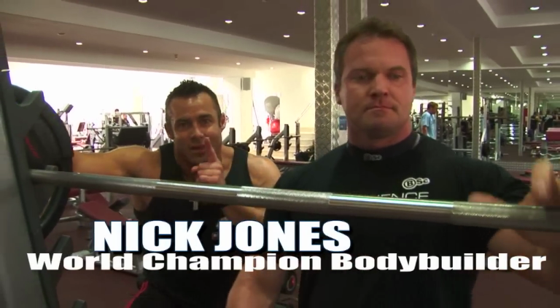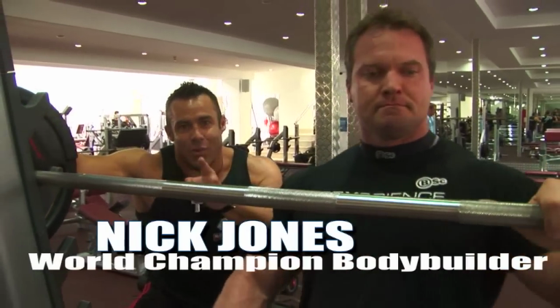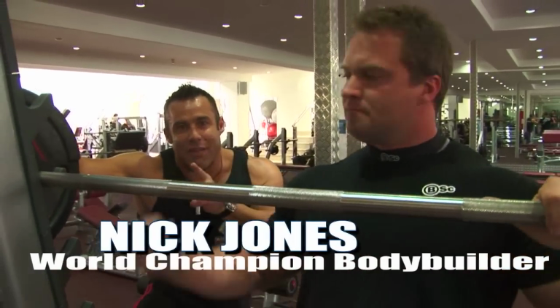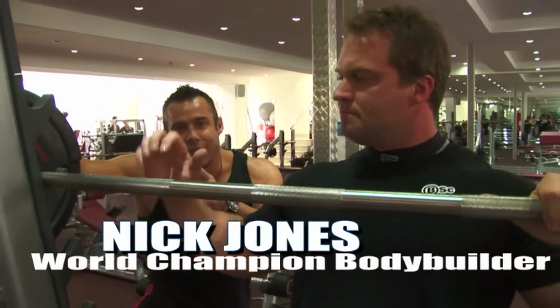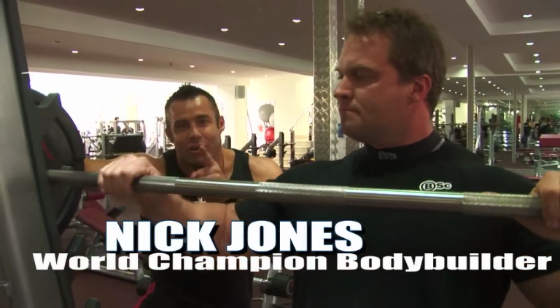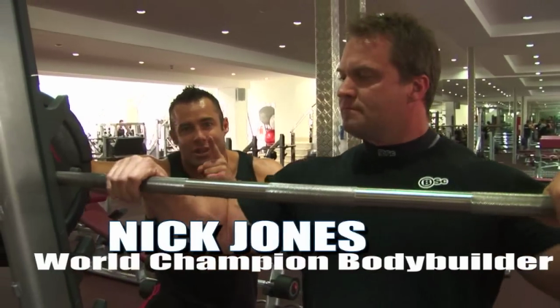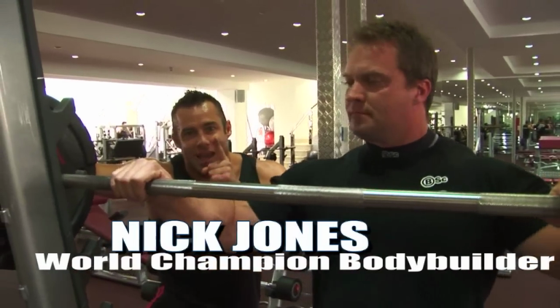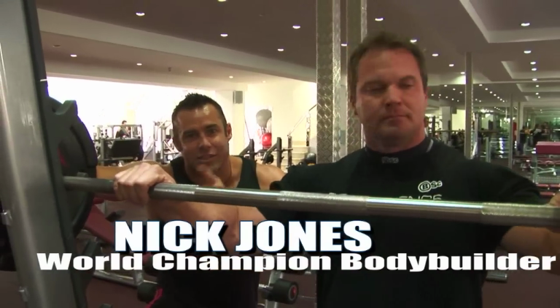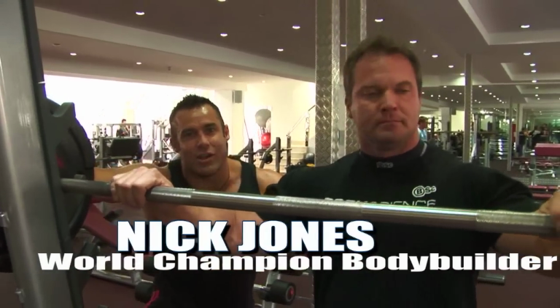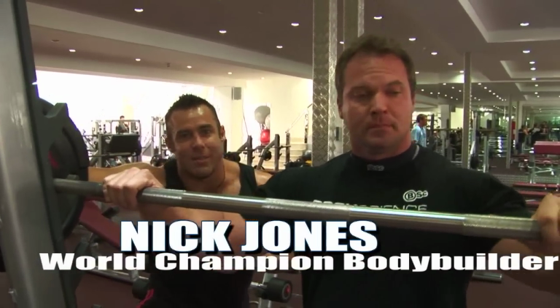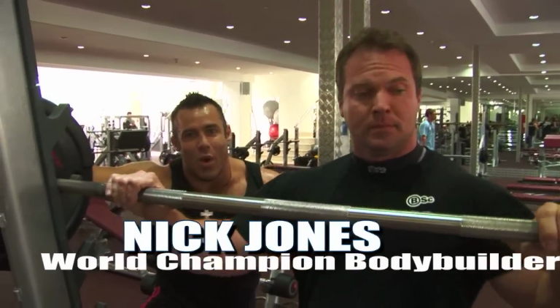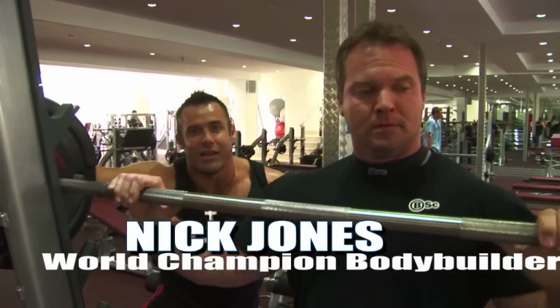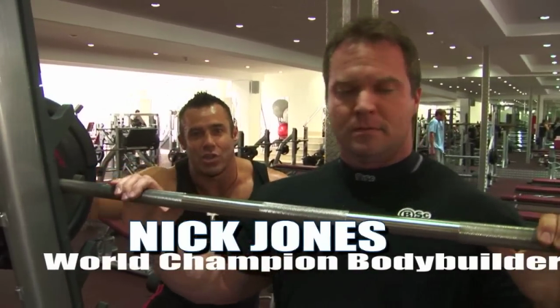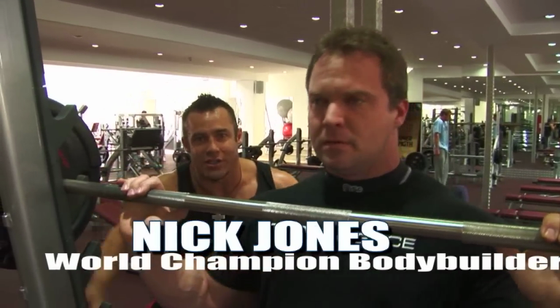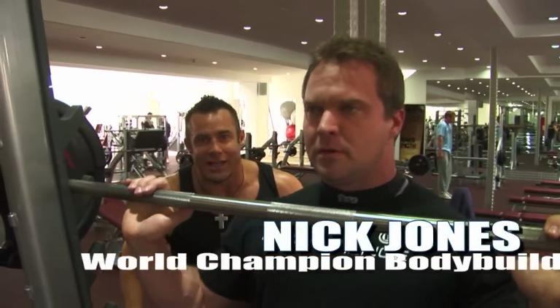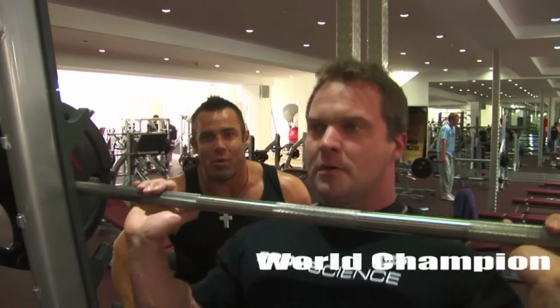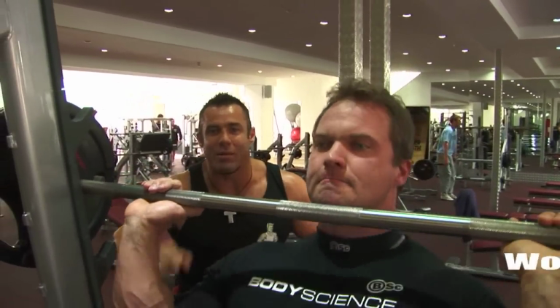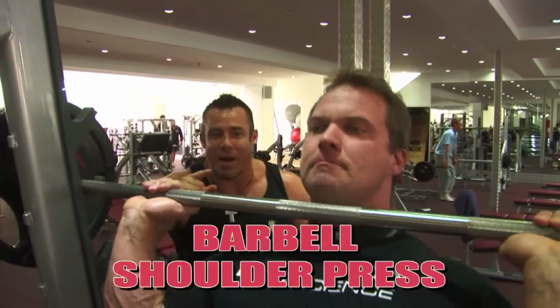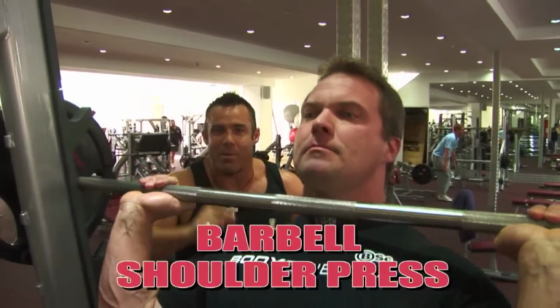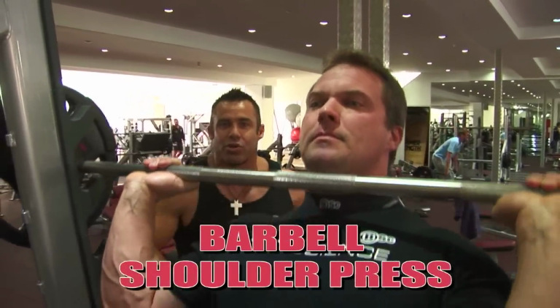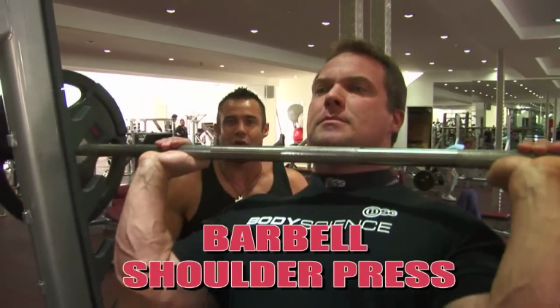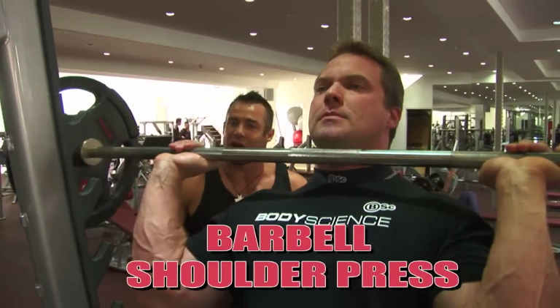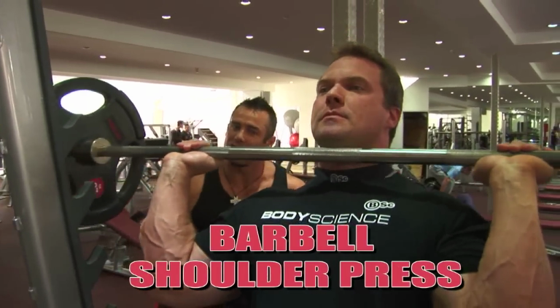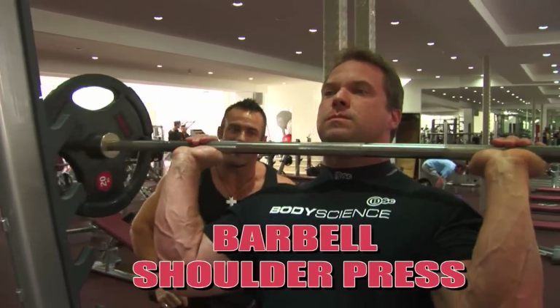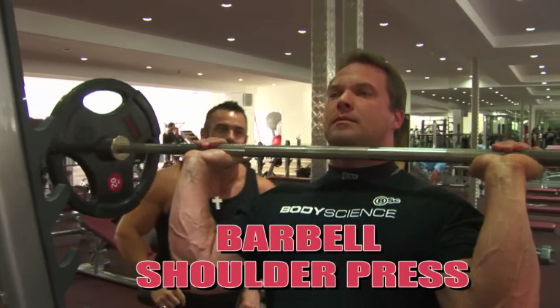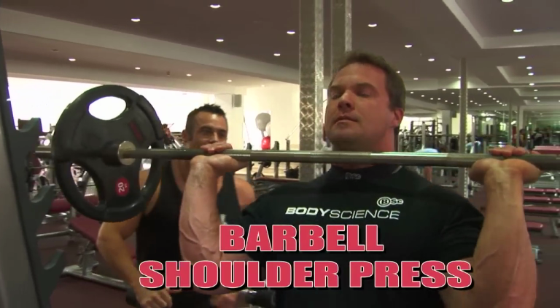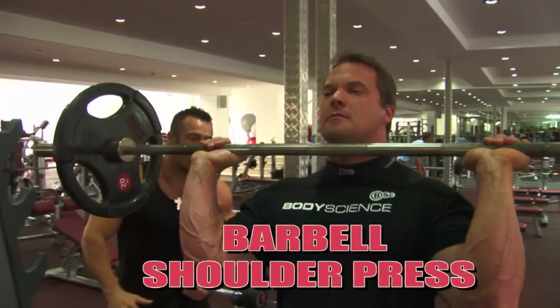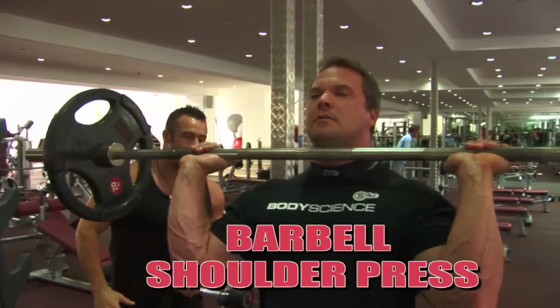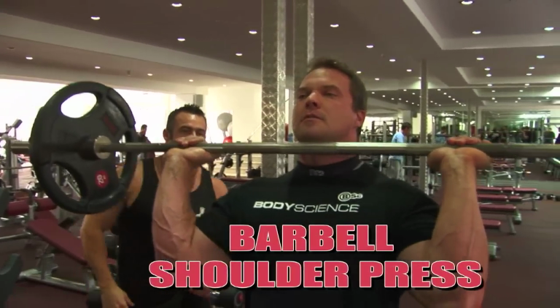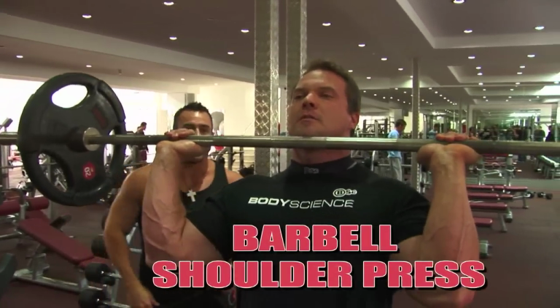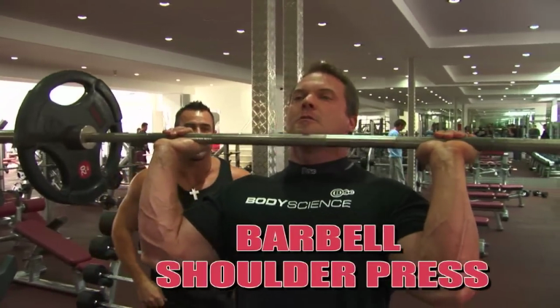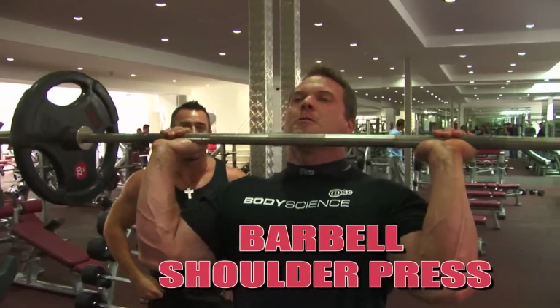Here we have it, folks. Exercise number one, giant set number one: barbell shoulder press. Justin, let's do it. Show us how it's done.